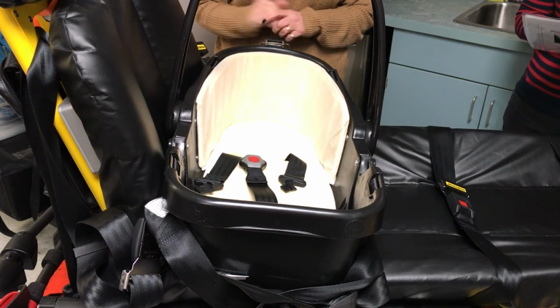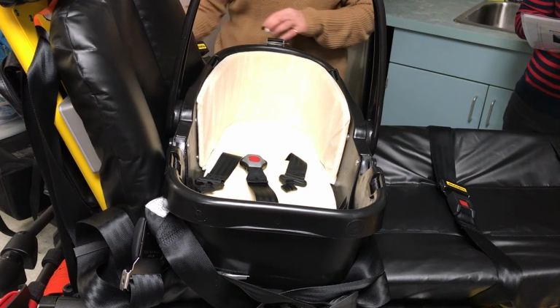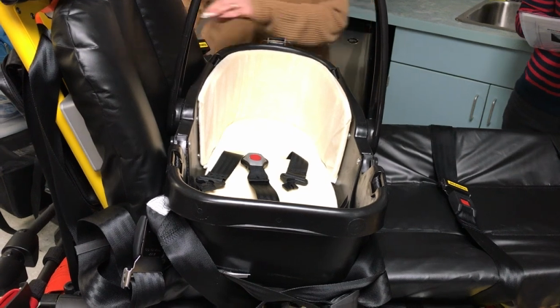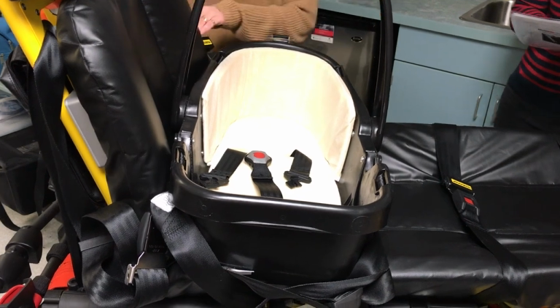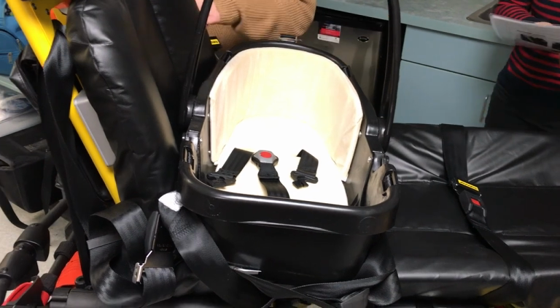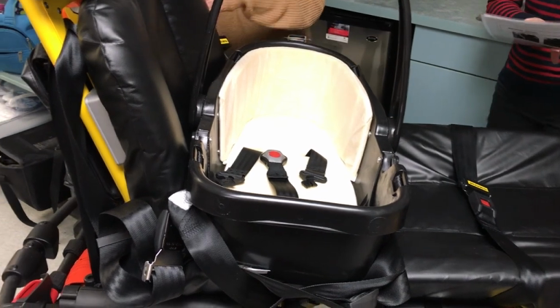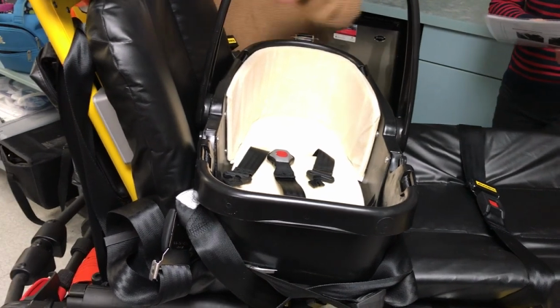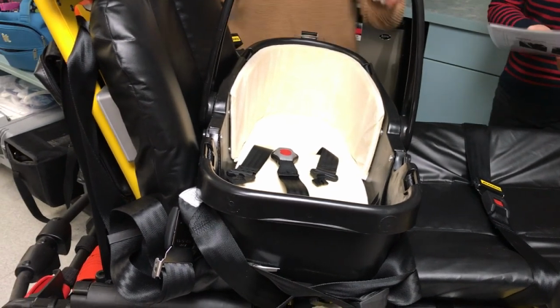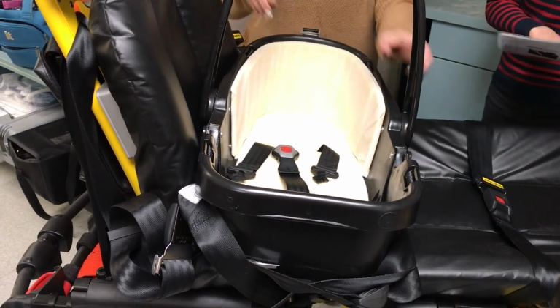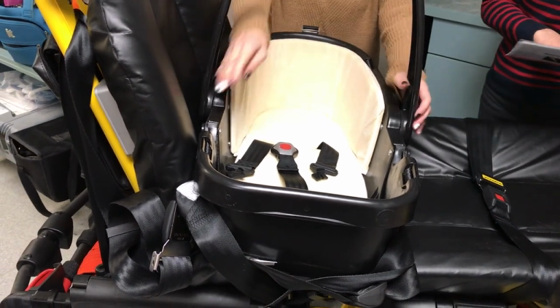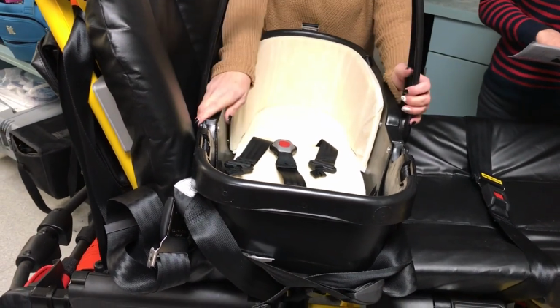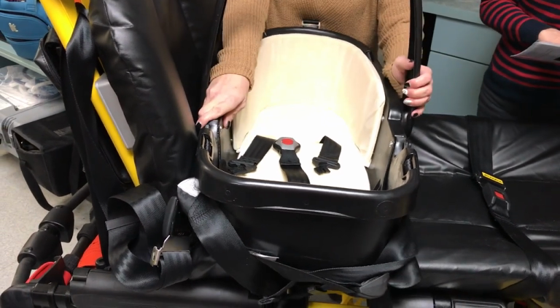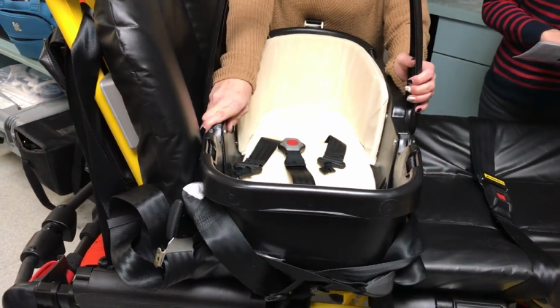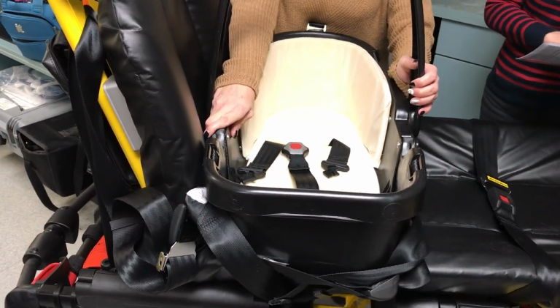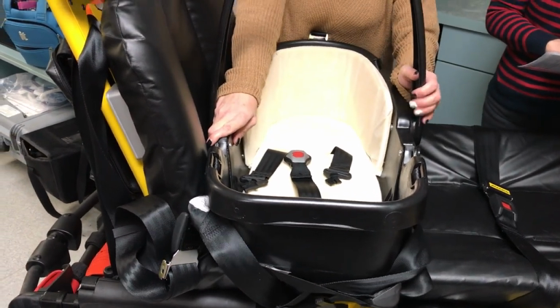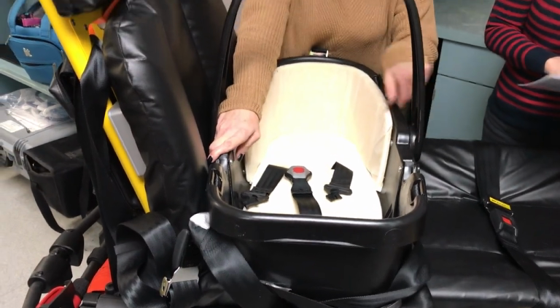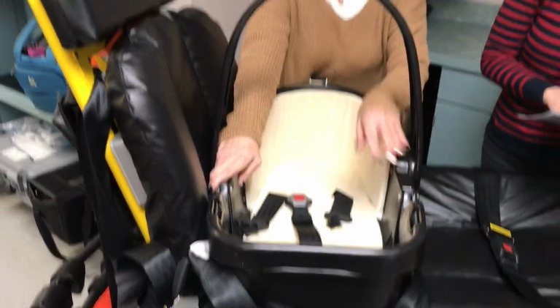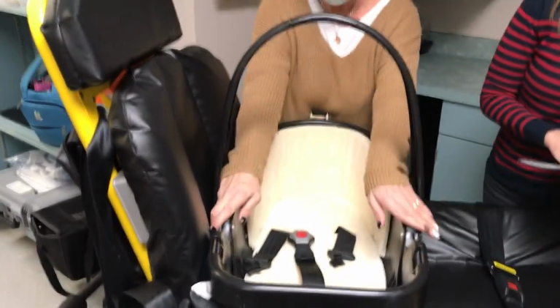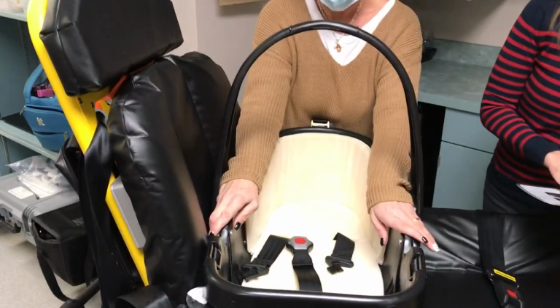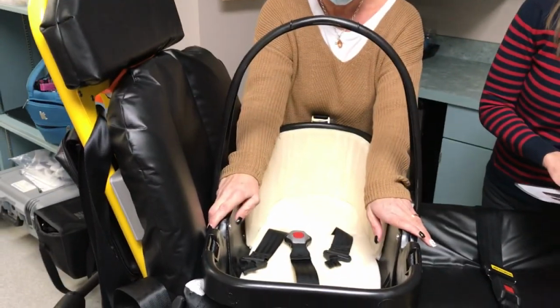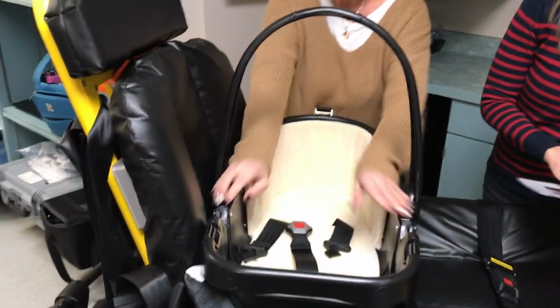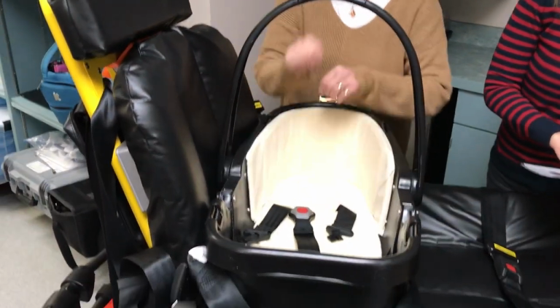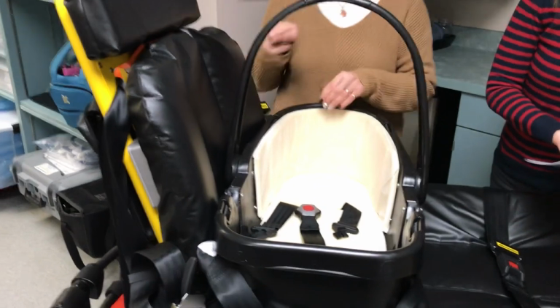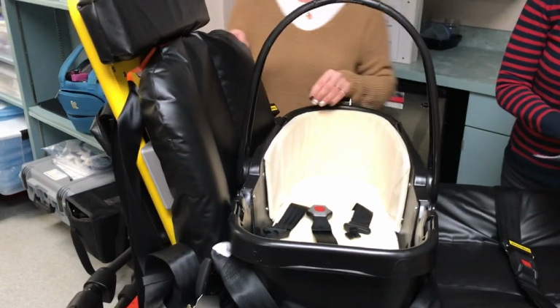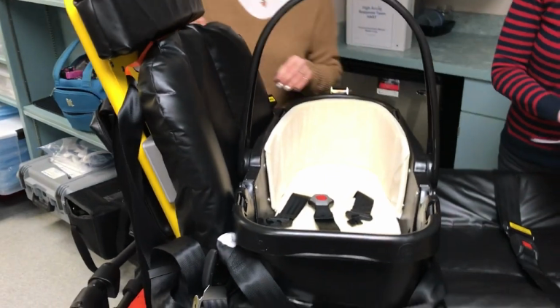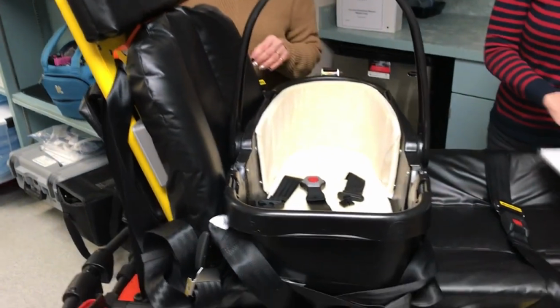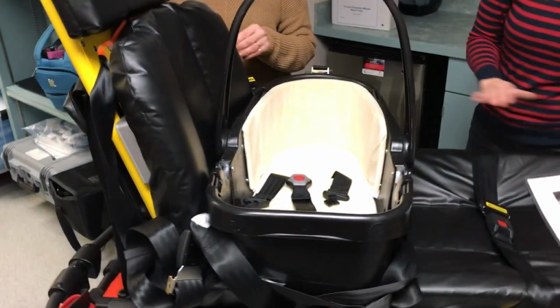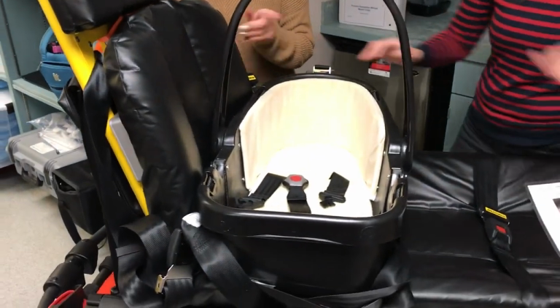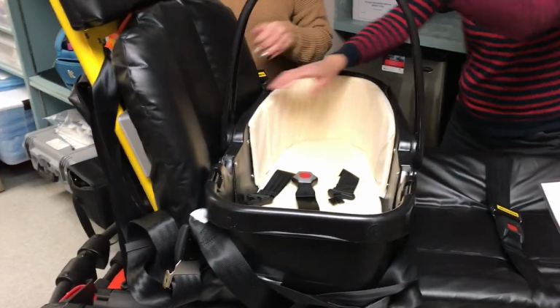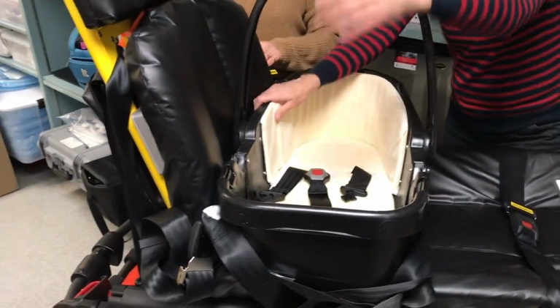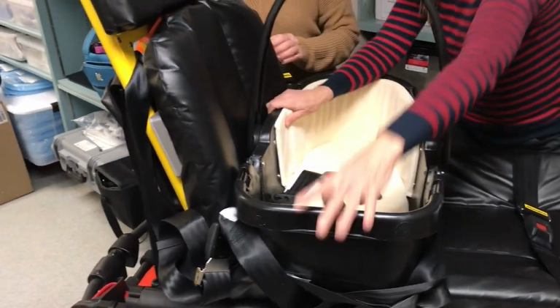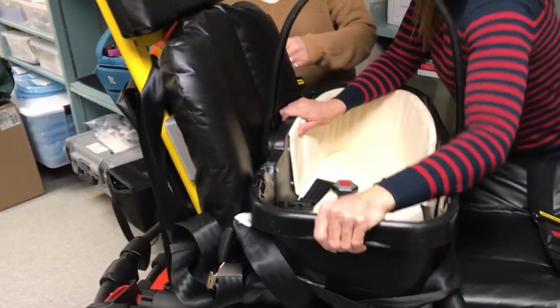To tighten both the shoulder and lap belts, one person compresses the car bed onto the stretcher mattress and the second person tightens both straps. Tuck away the excess belt ends.